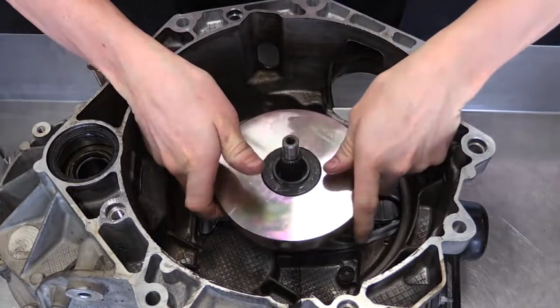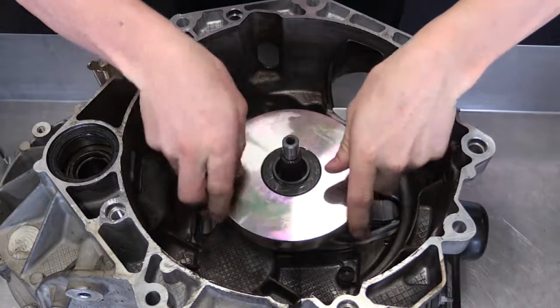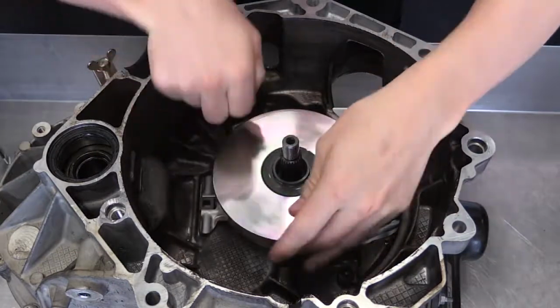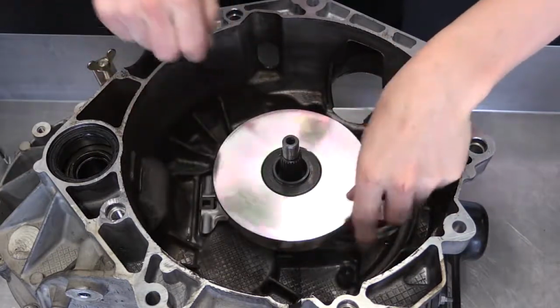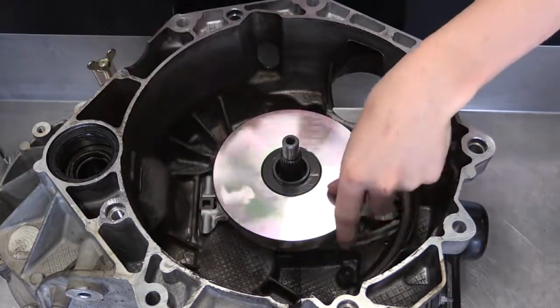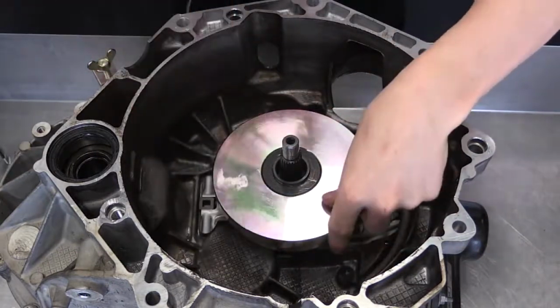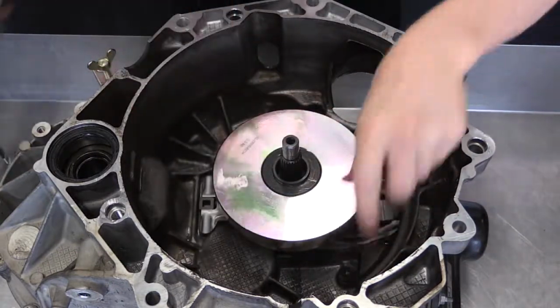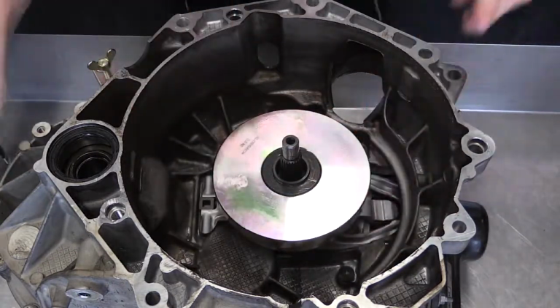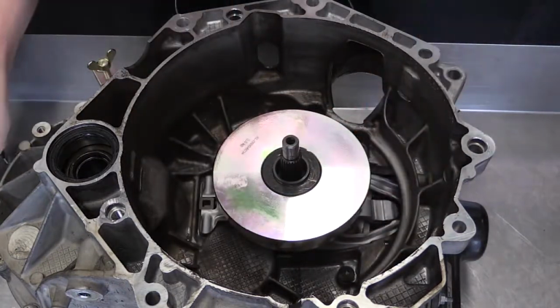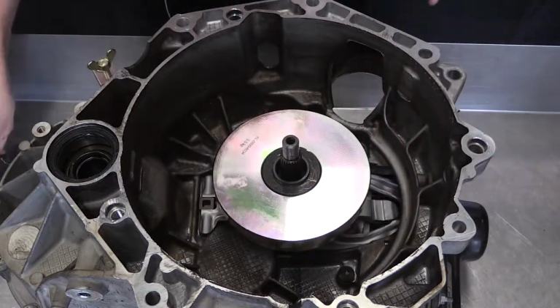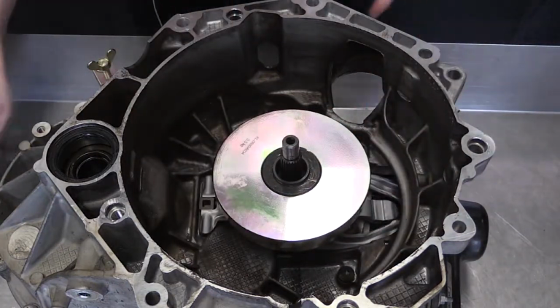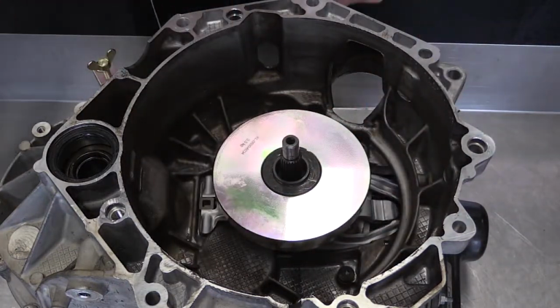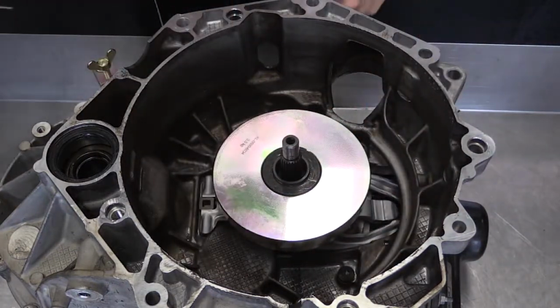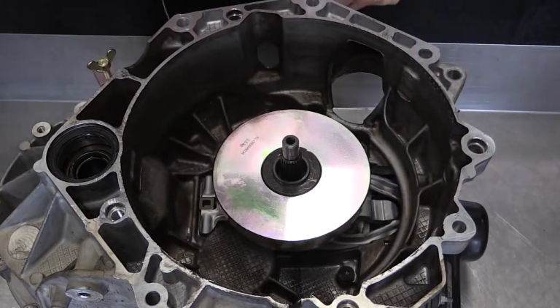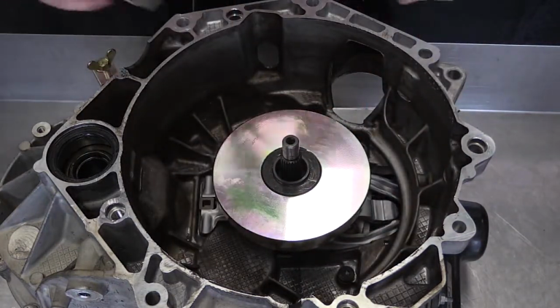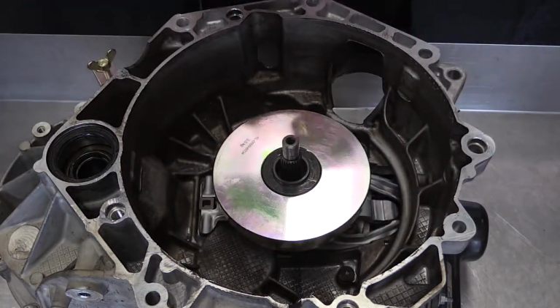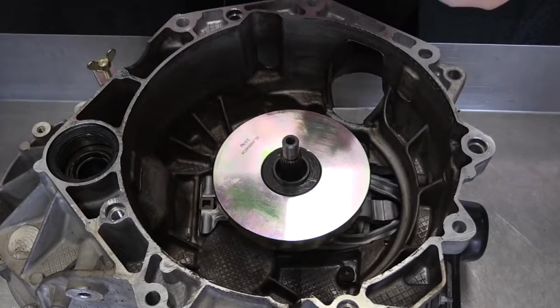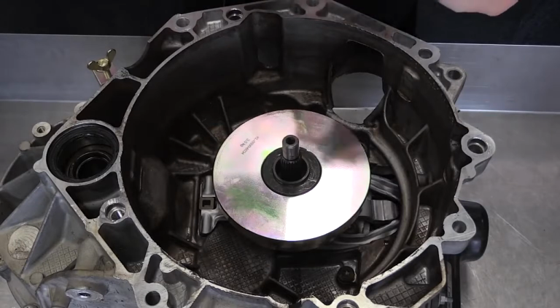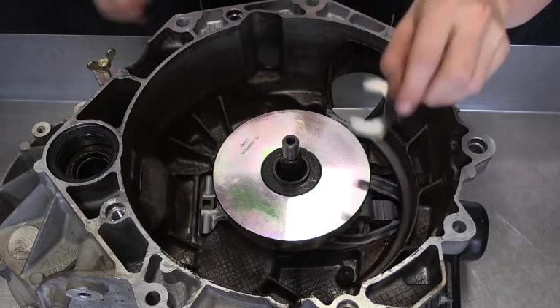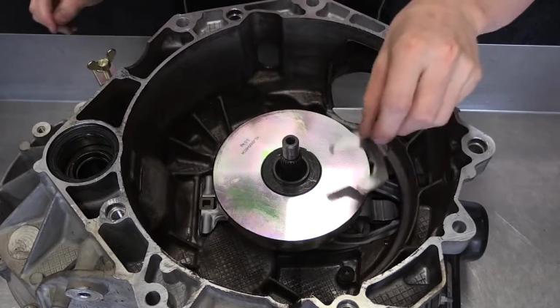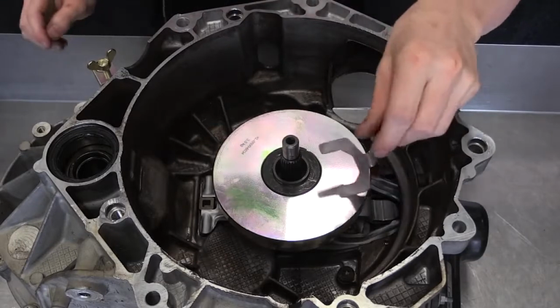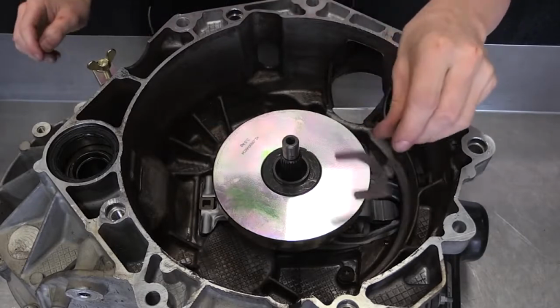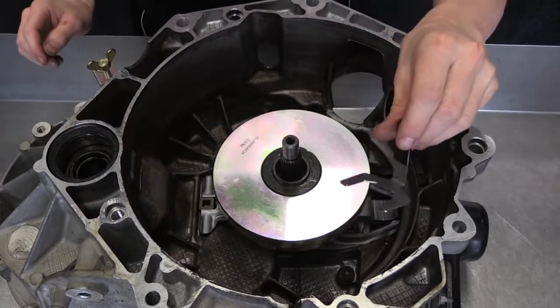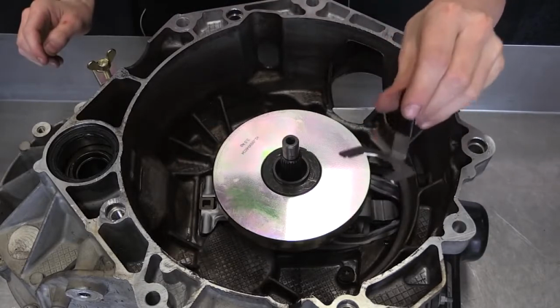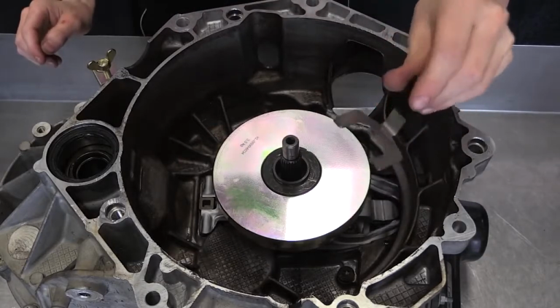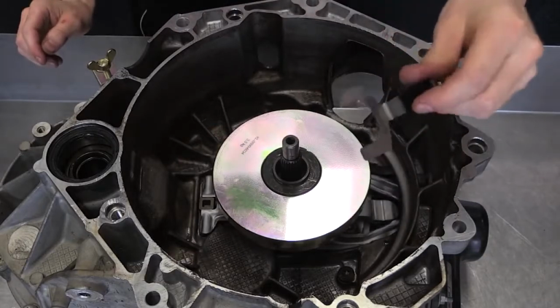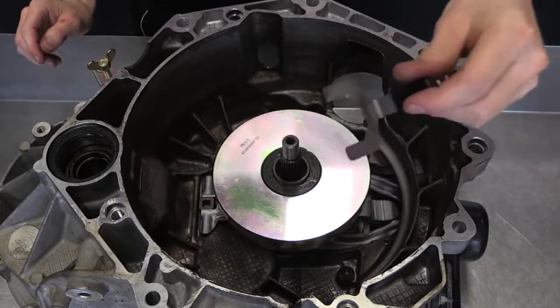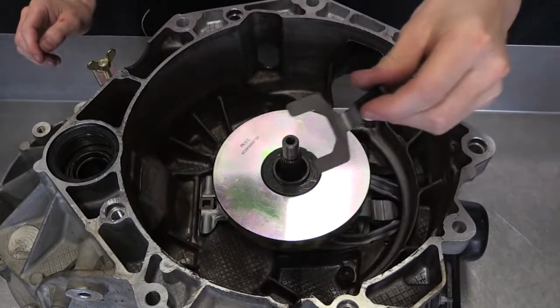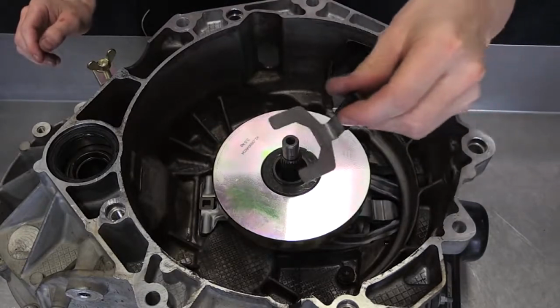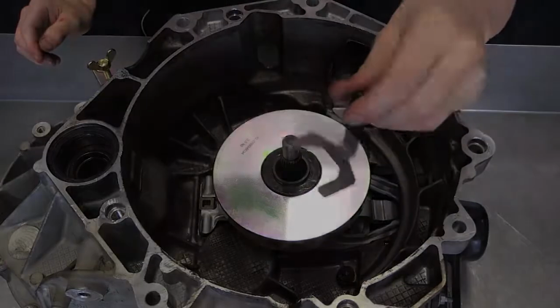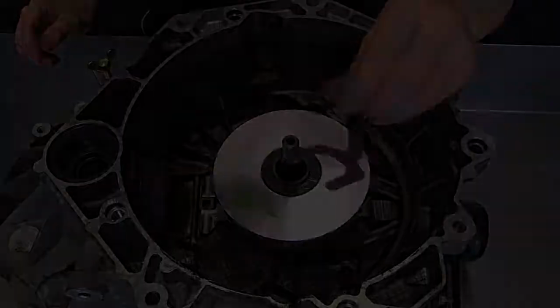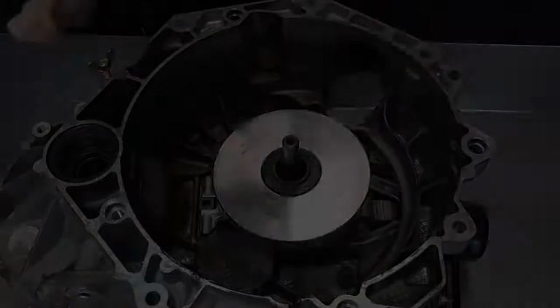If the shim guide does not fit in the groove, then change the shim size to the next smaller size until the shim guide is a snug fit in the gap.